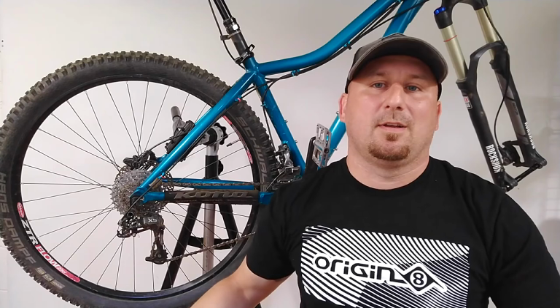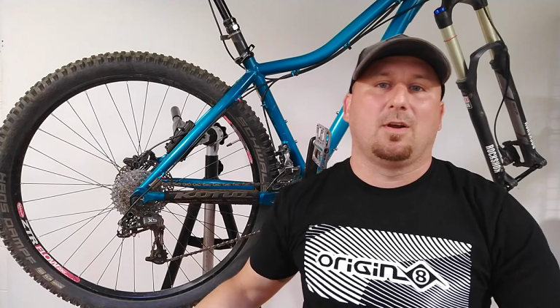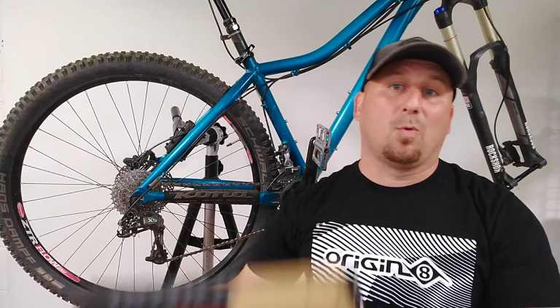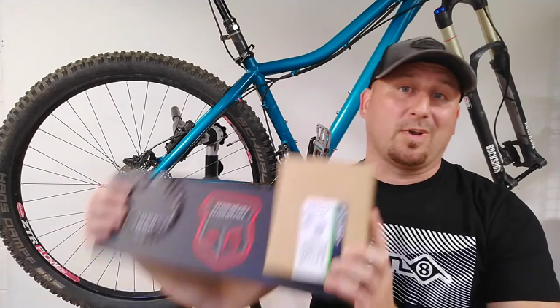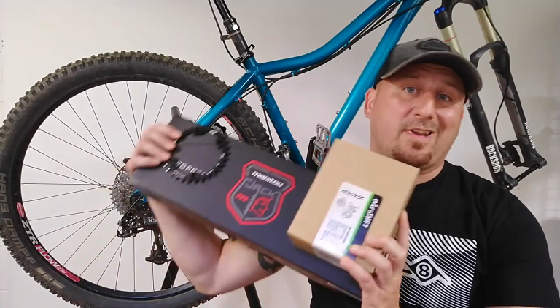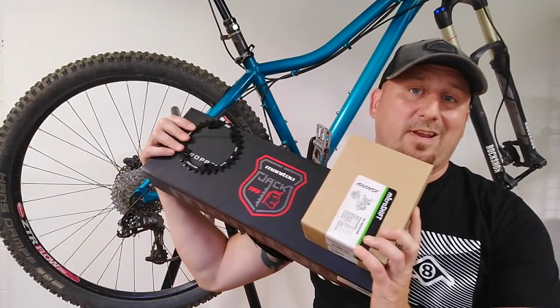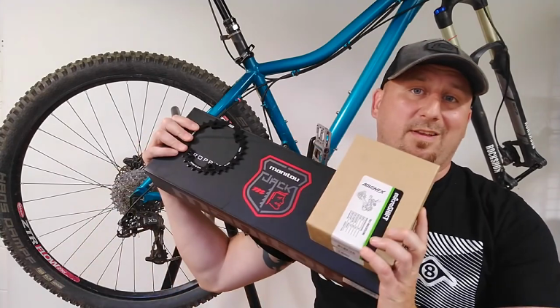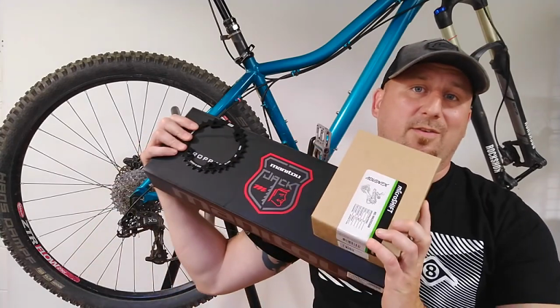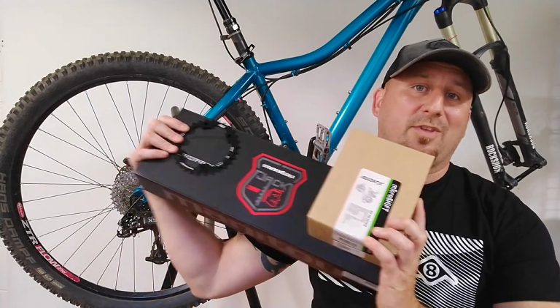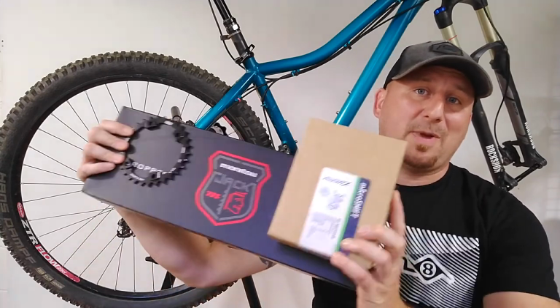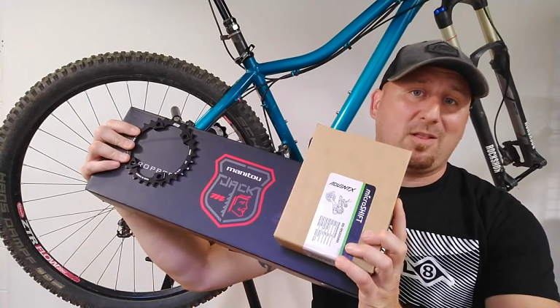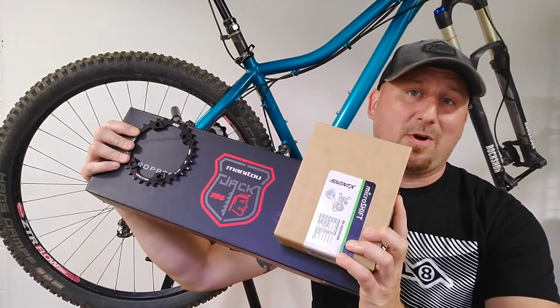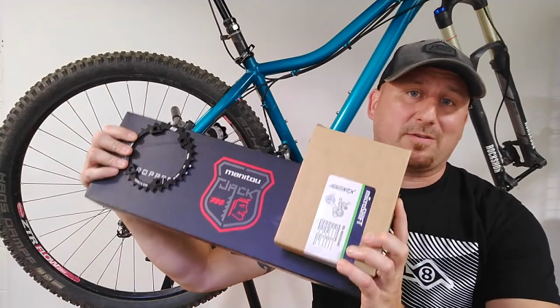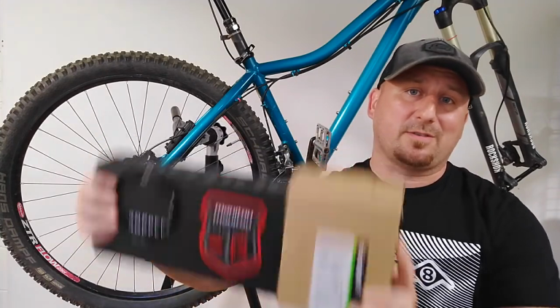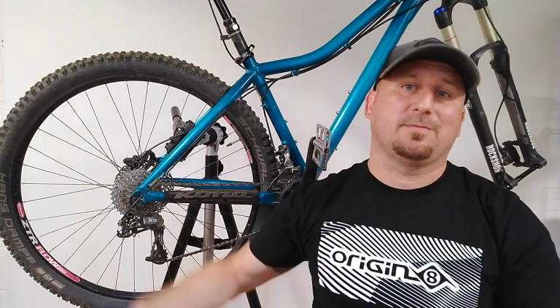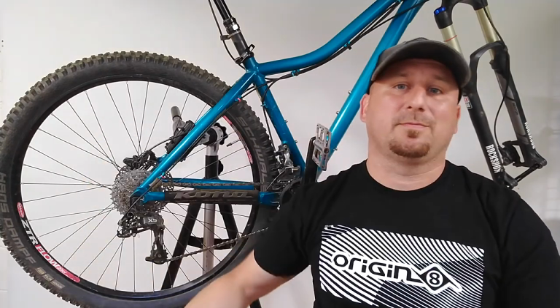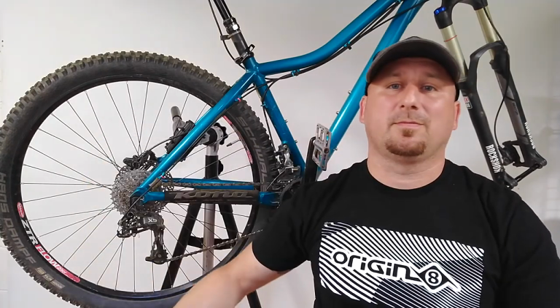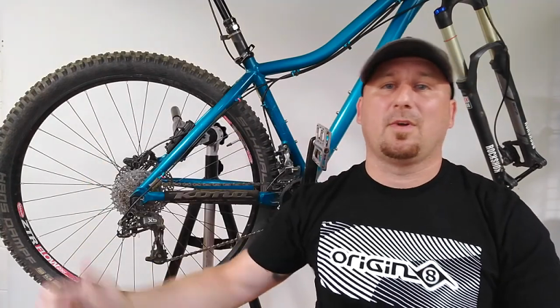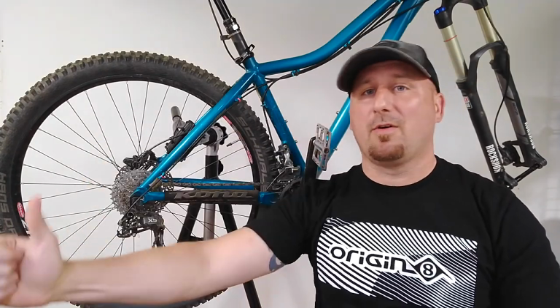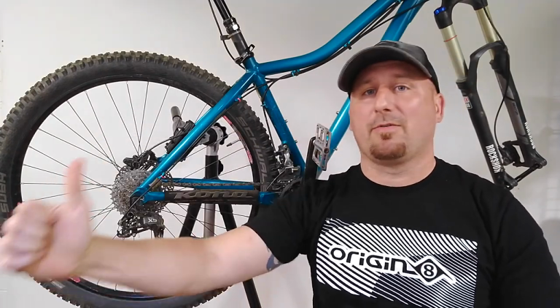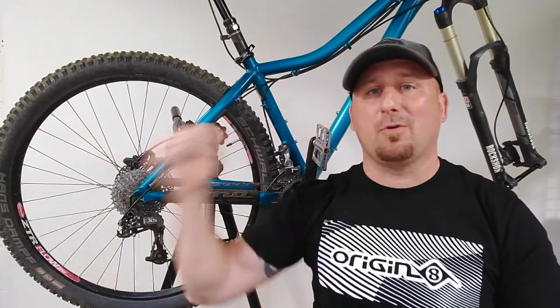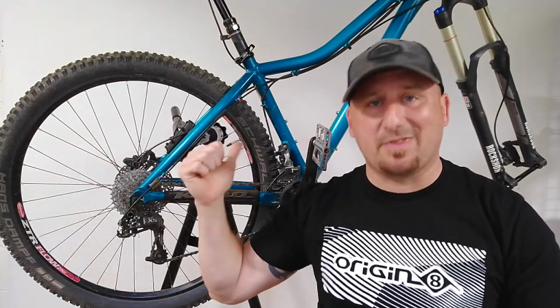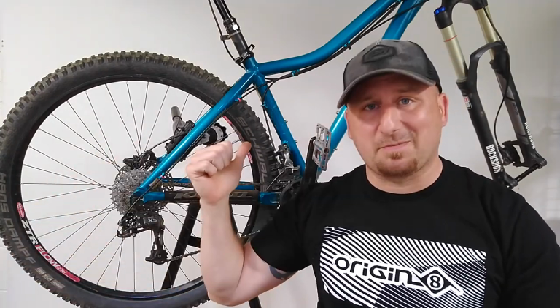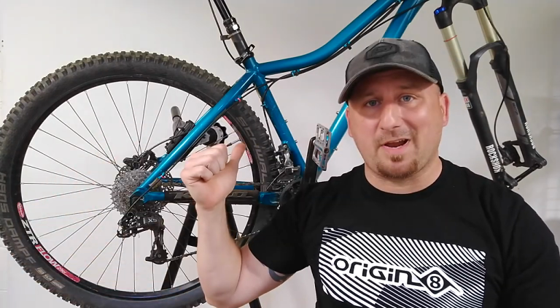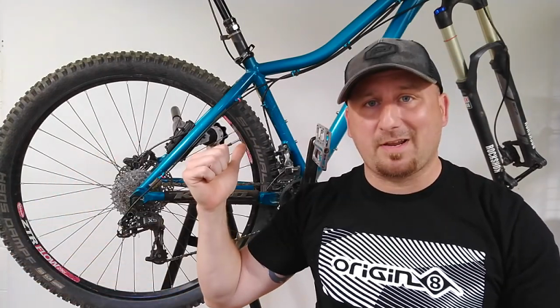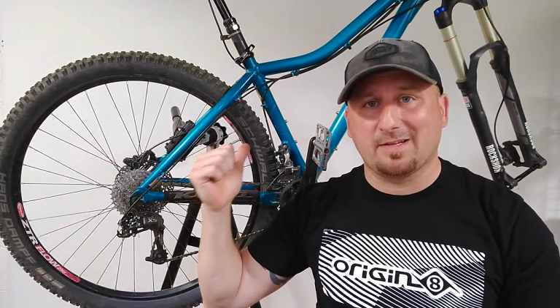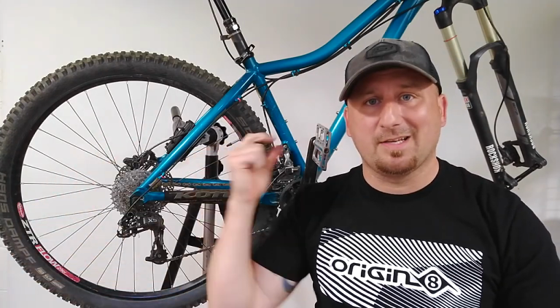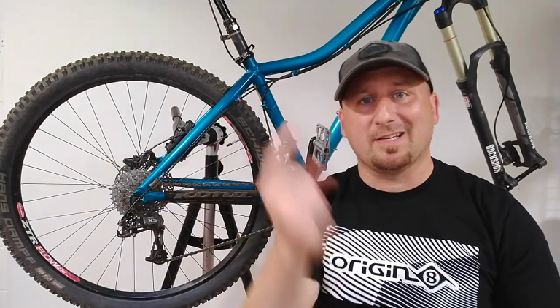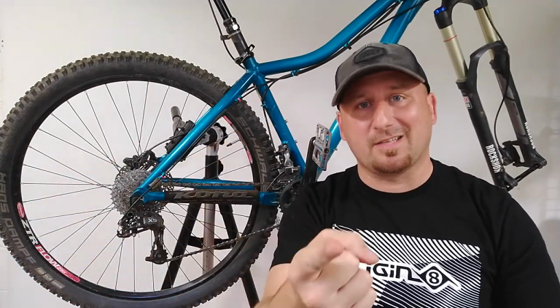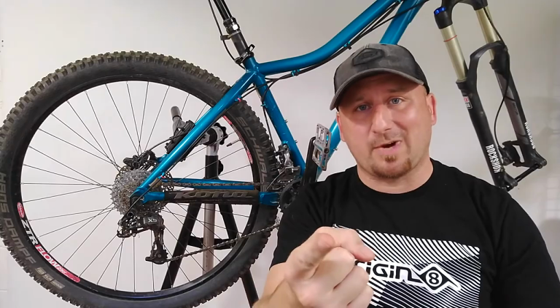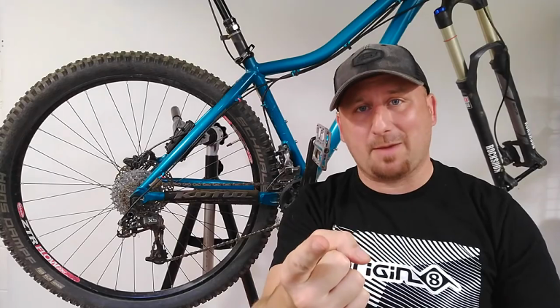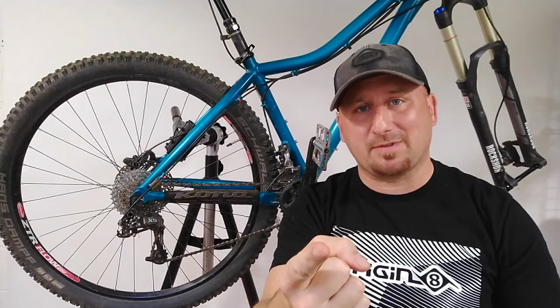We're going to take this pile of parts, throw them at this bike, and see what happens.